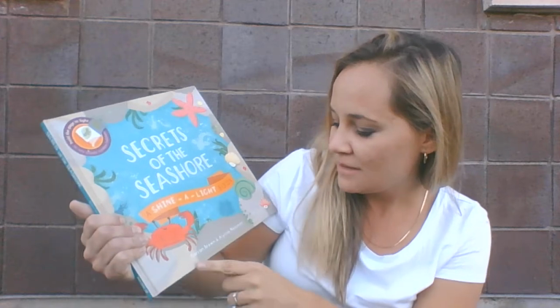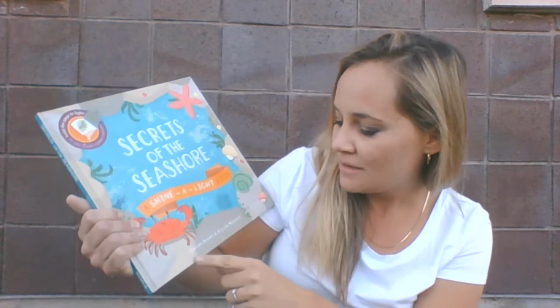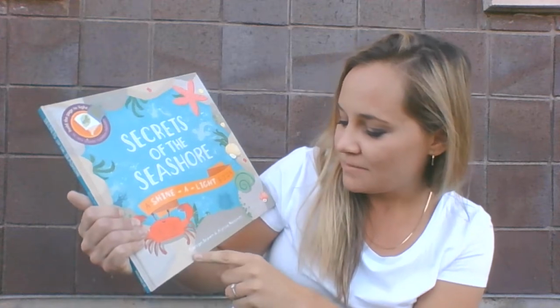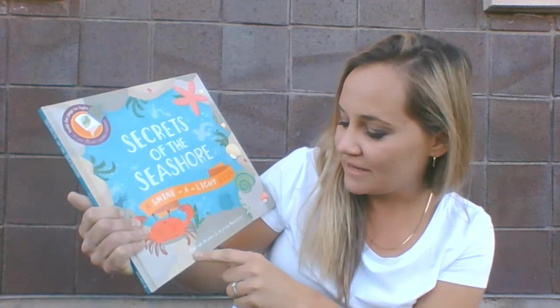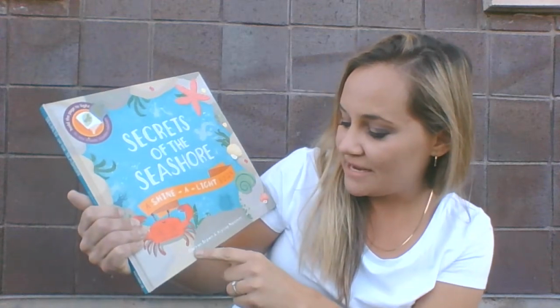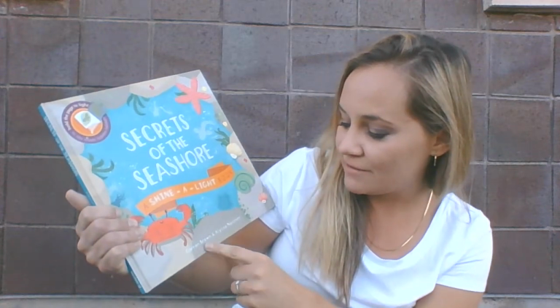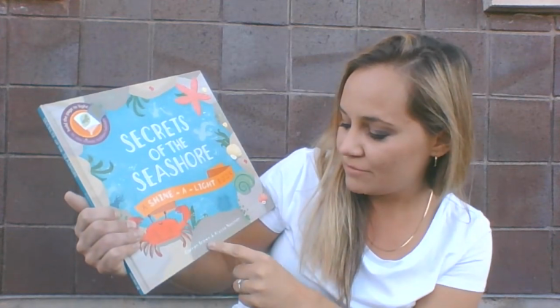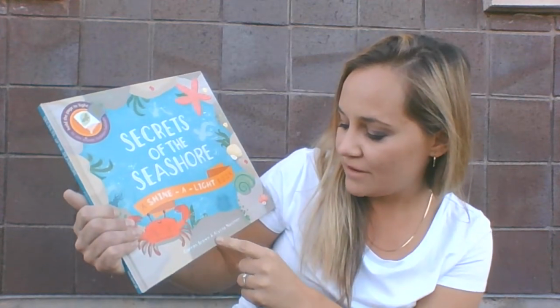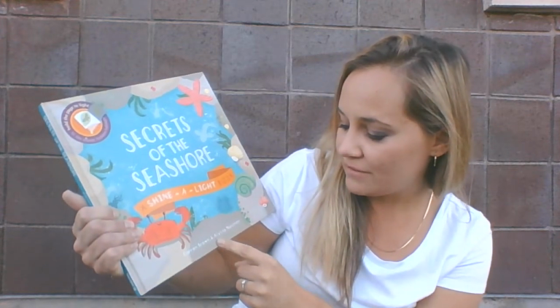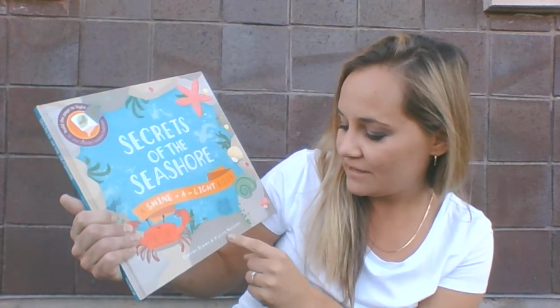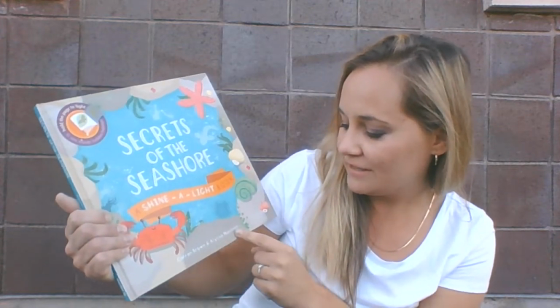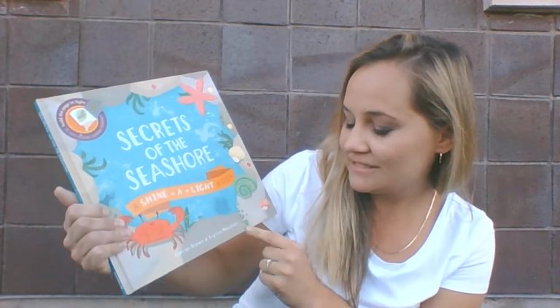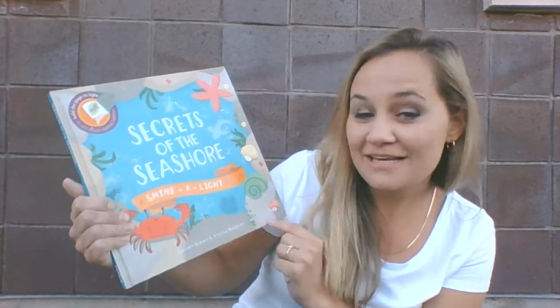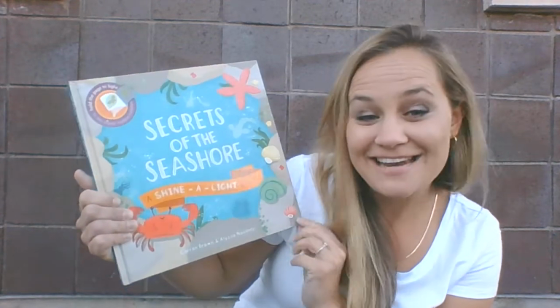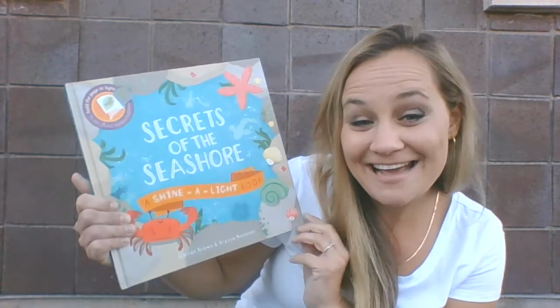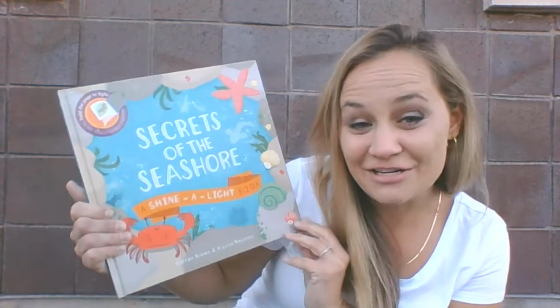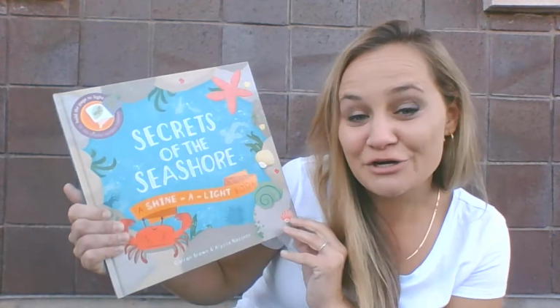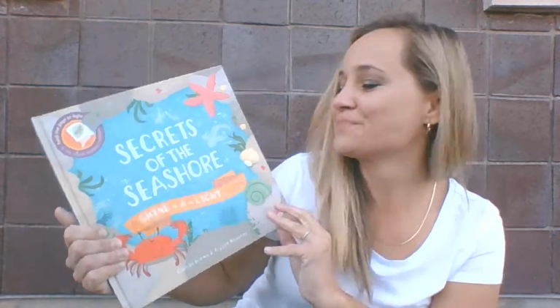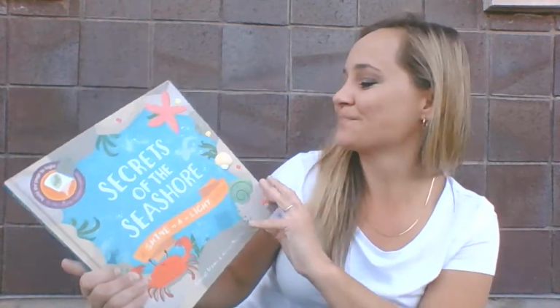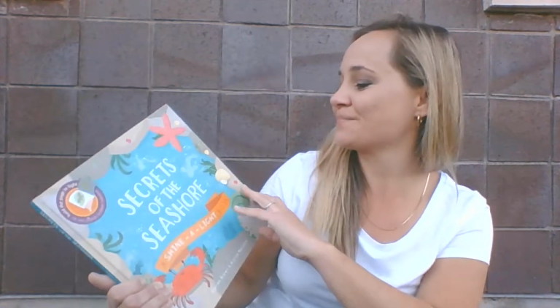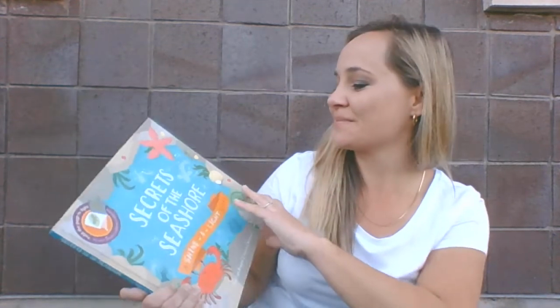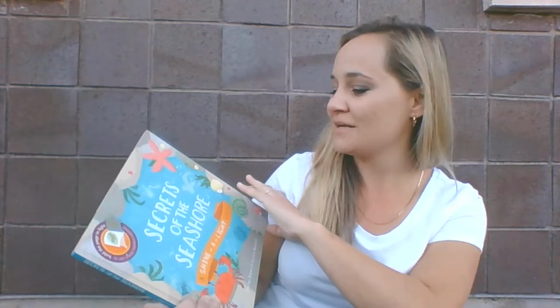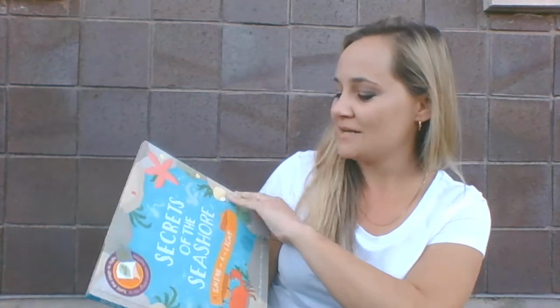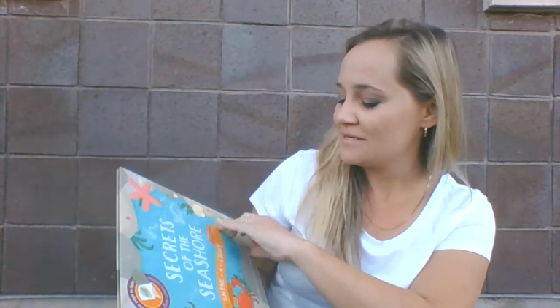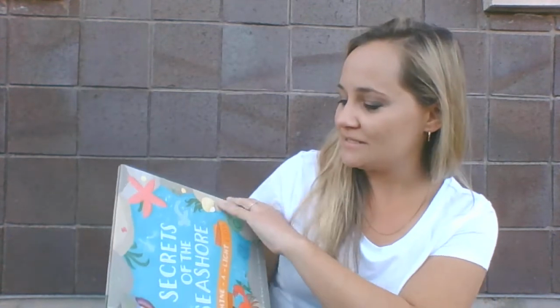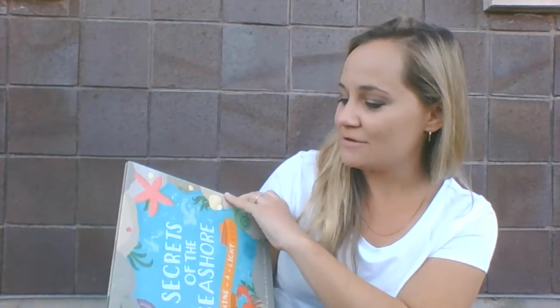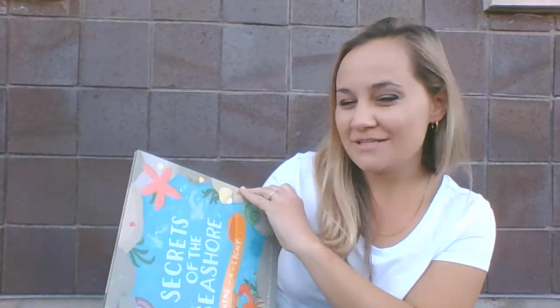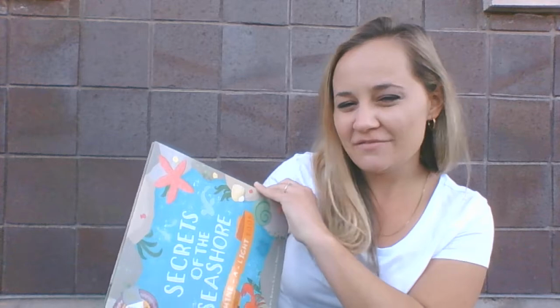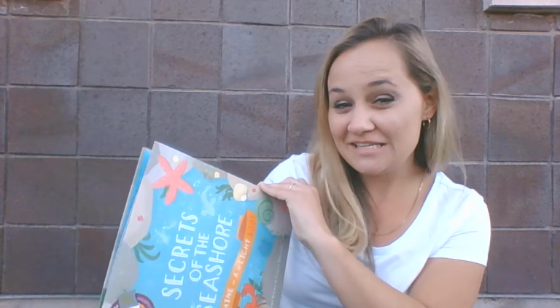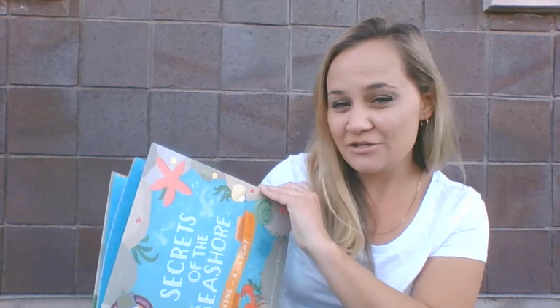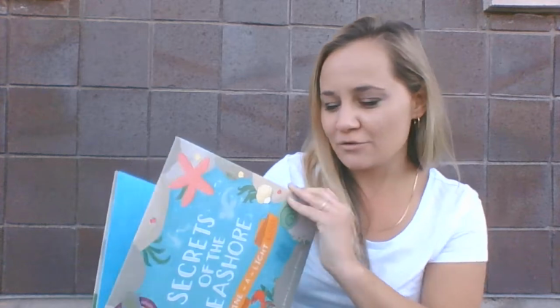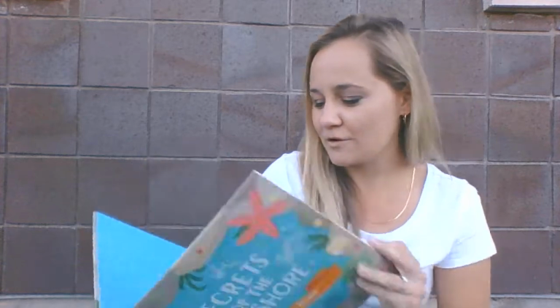By Karen Brown and Alyssa Nassner. Secrets of the Seashore.